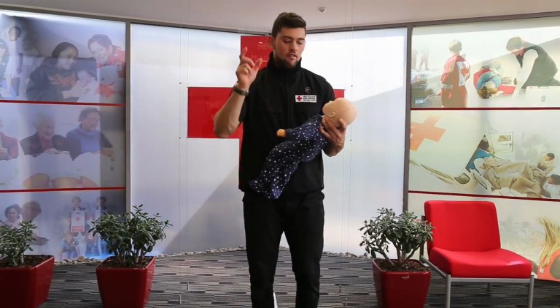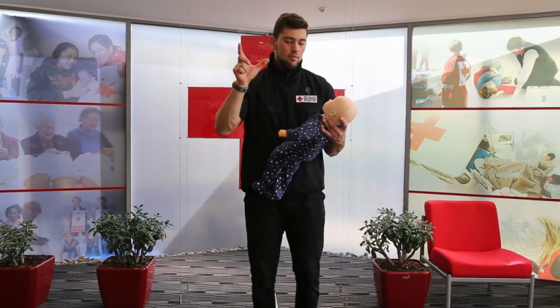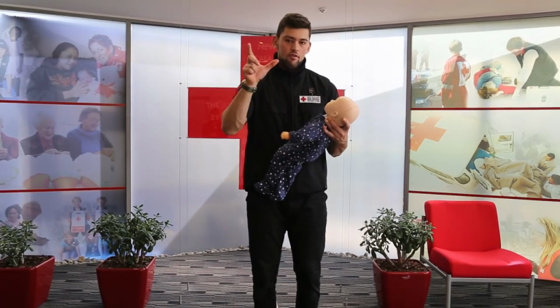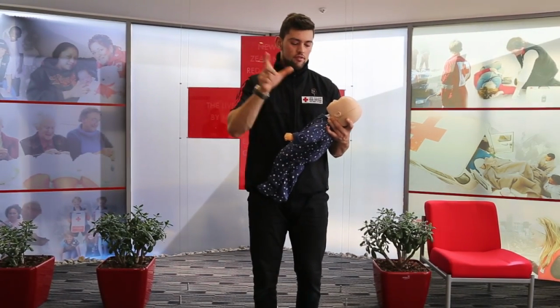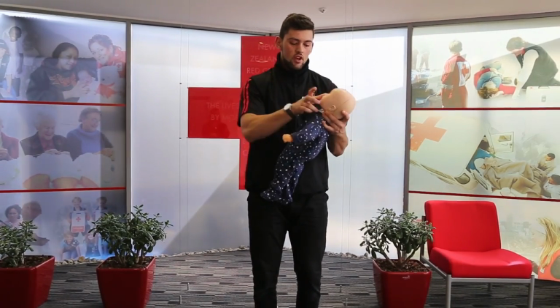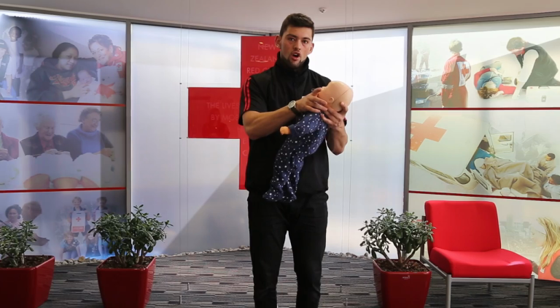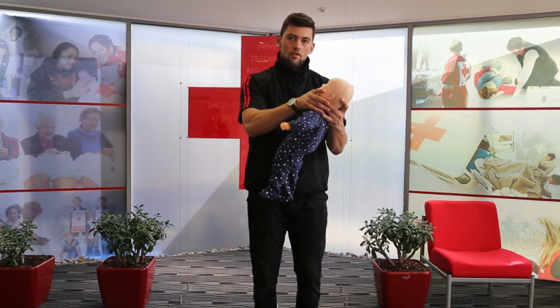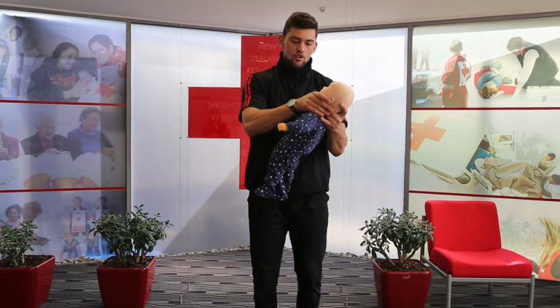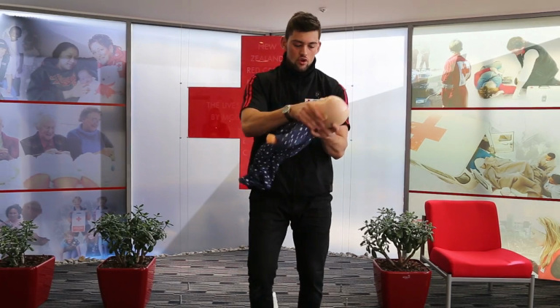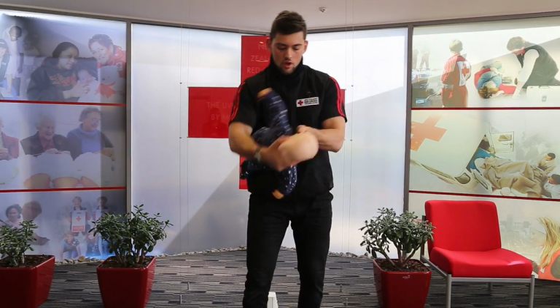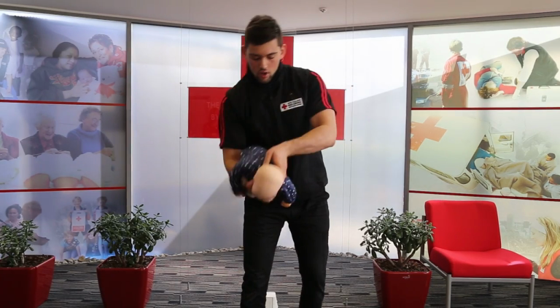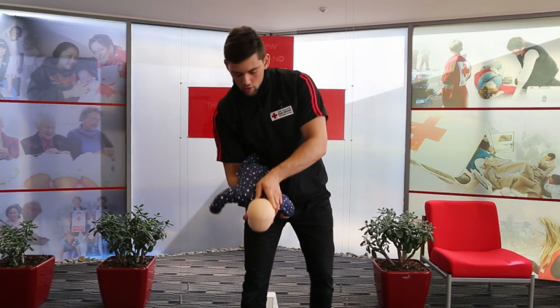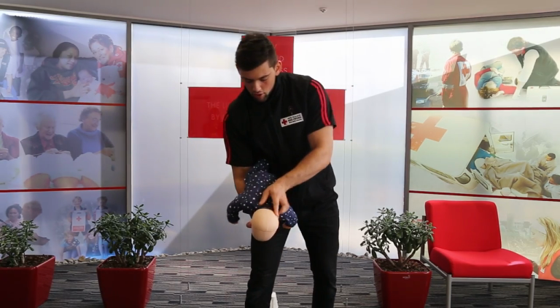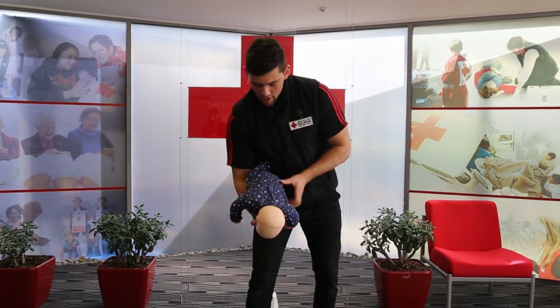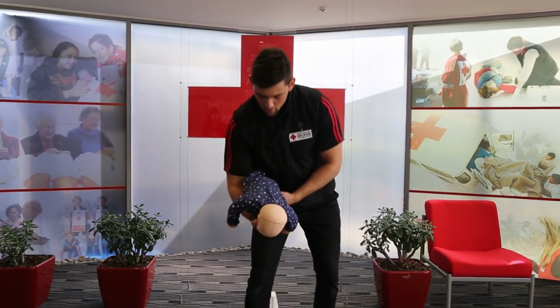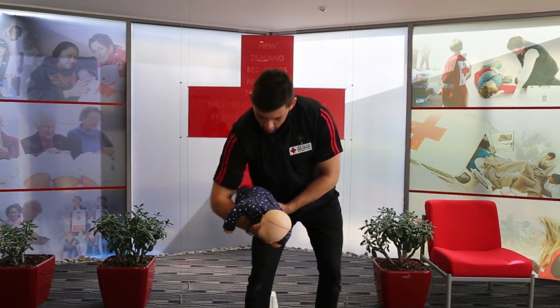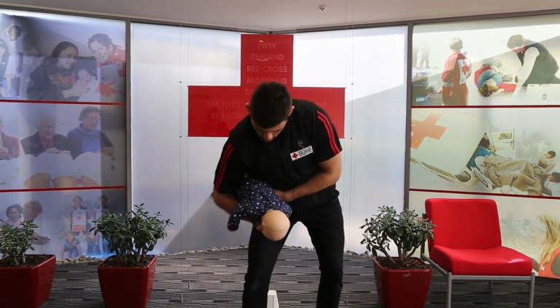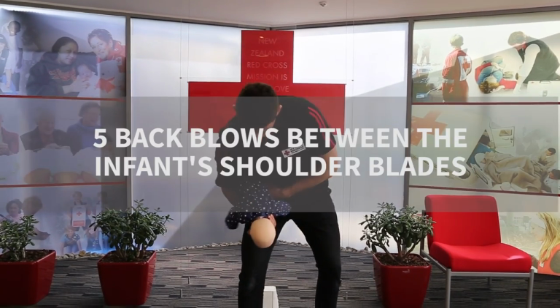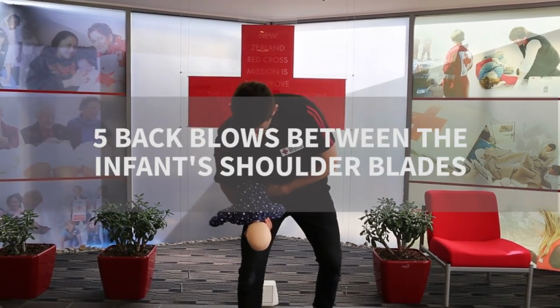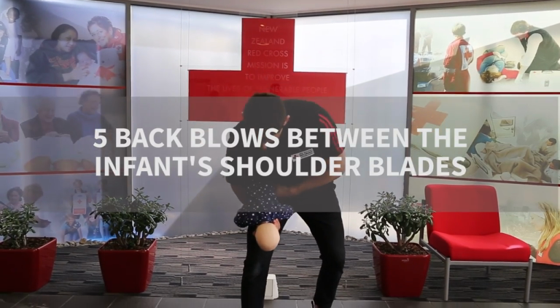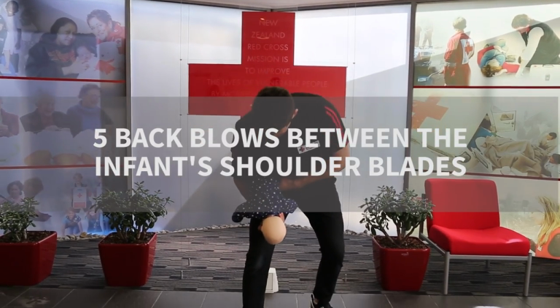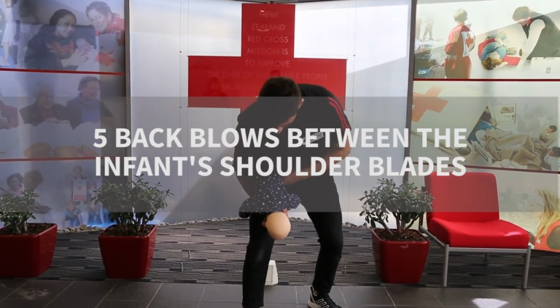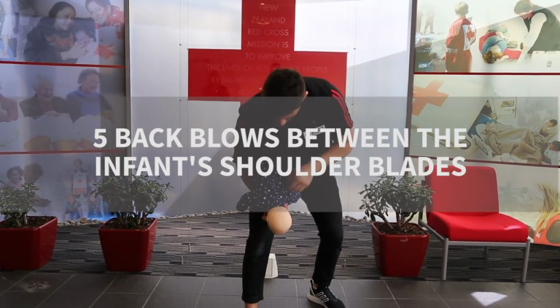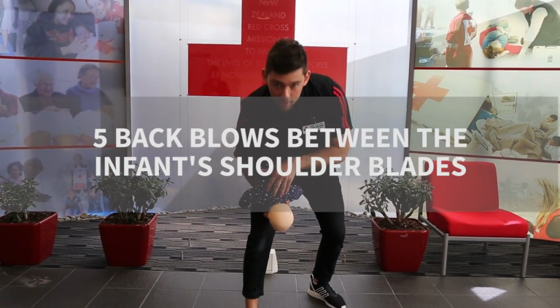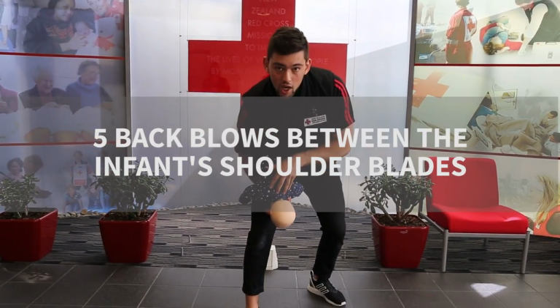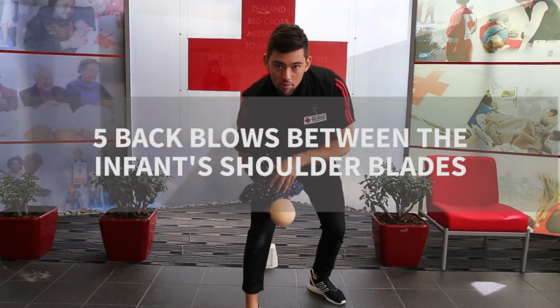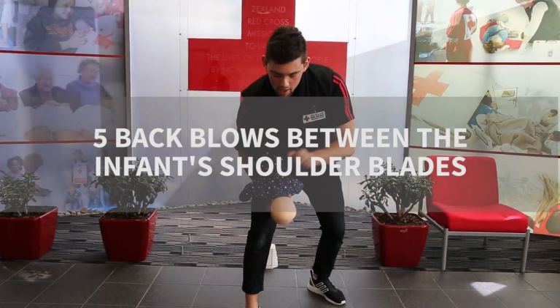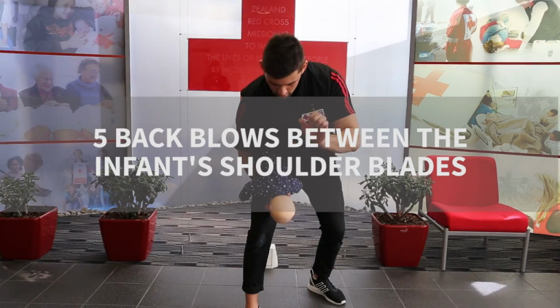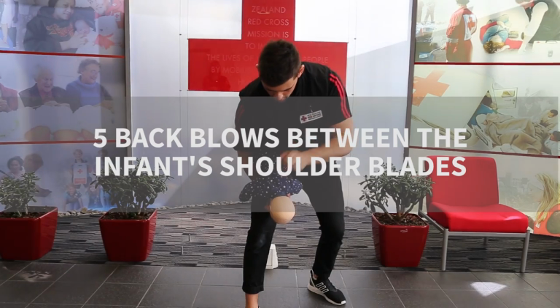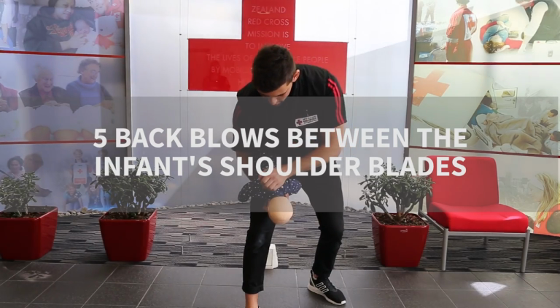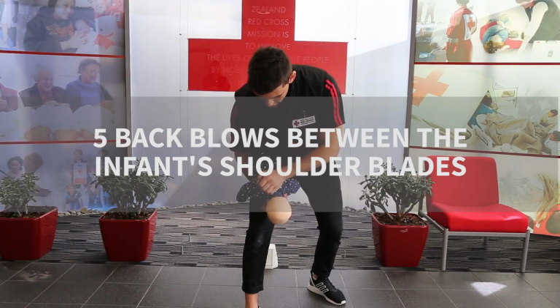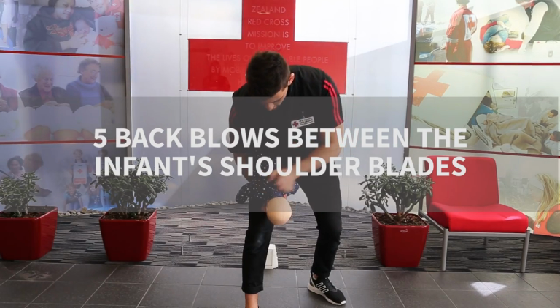Bum and first finger over the jaw. Roll the baby over. Five back blows, upper back, heel of the hand.